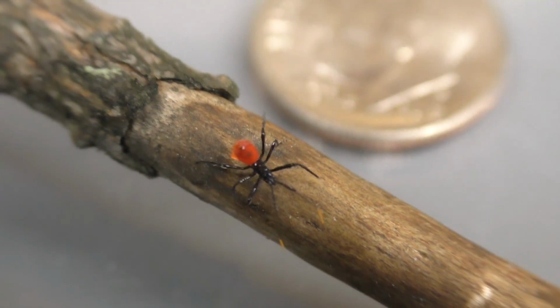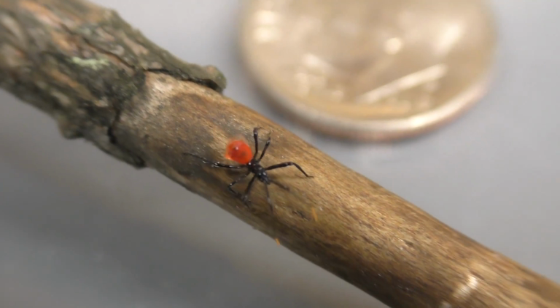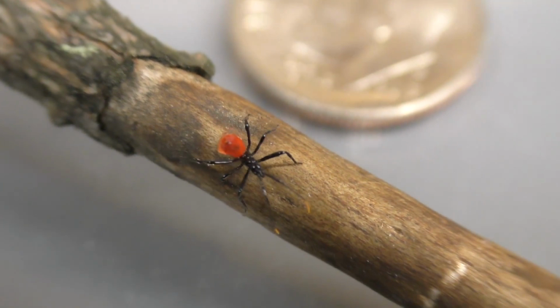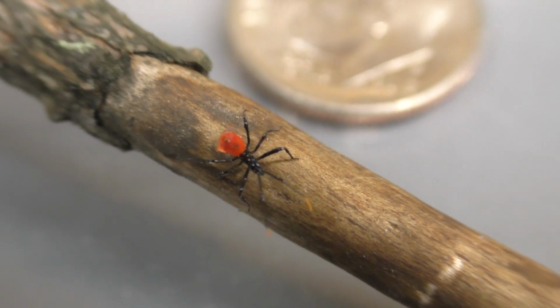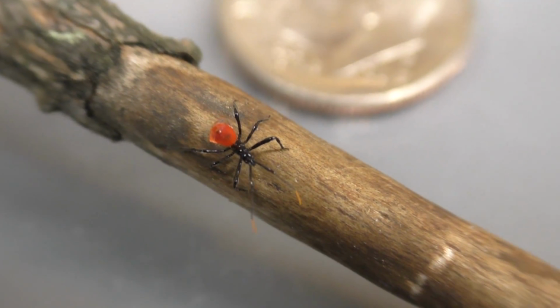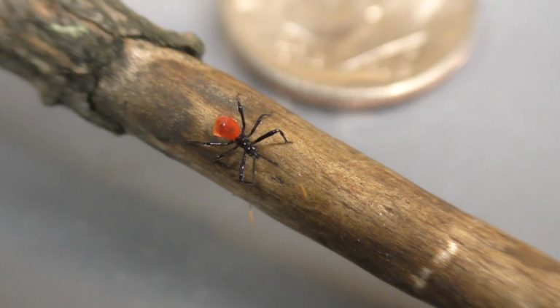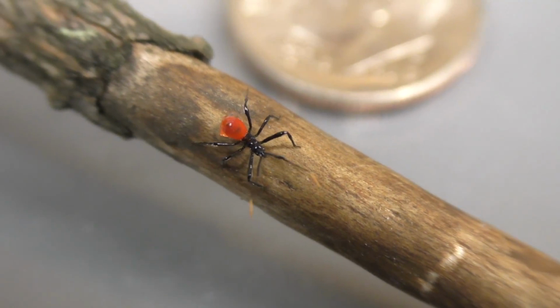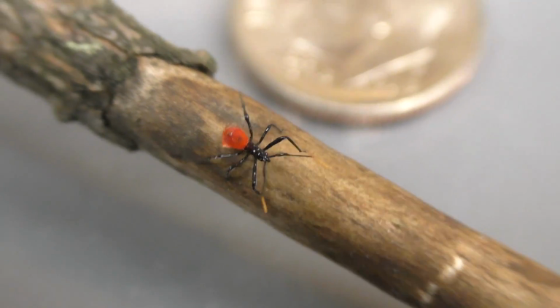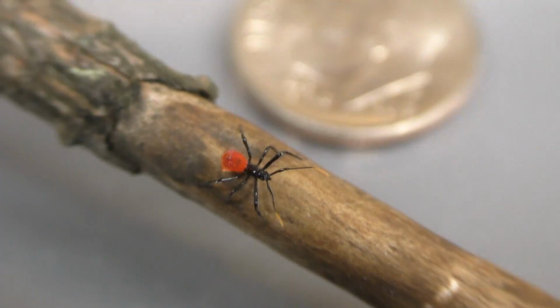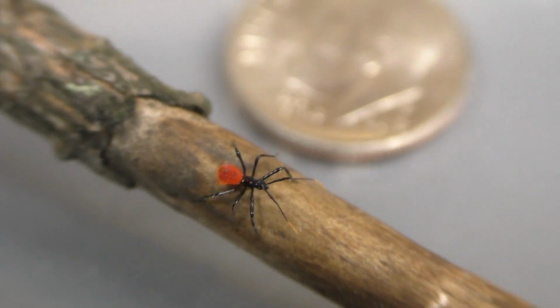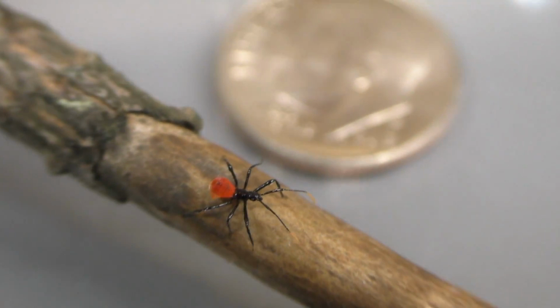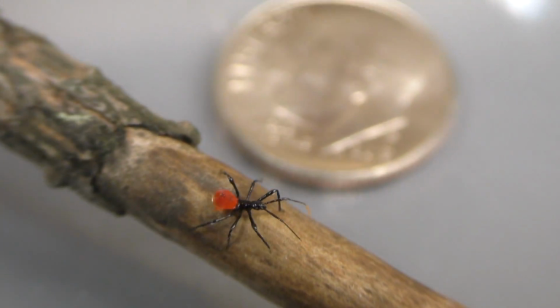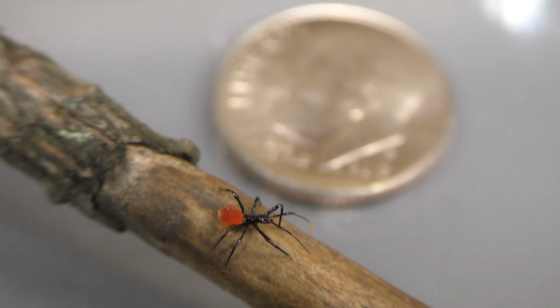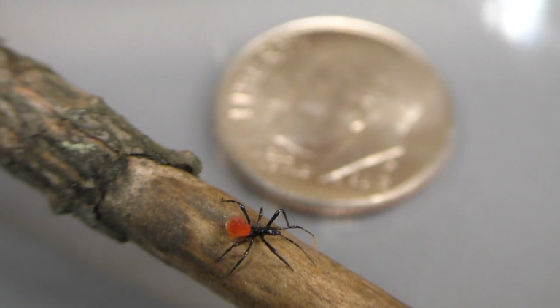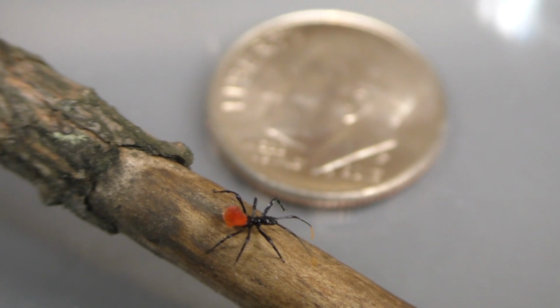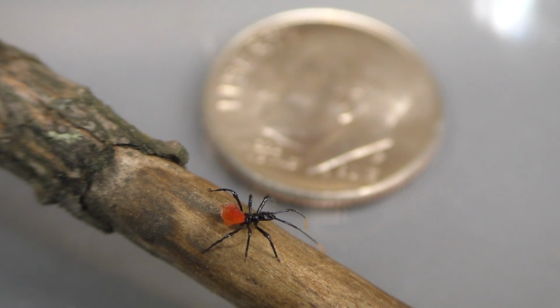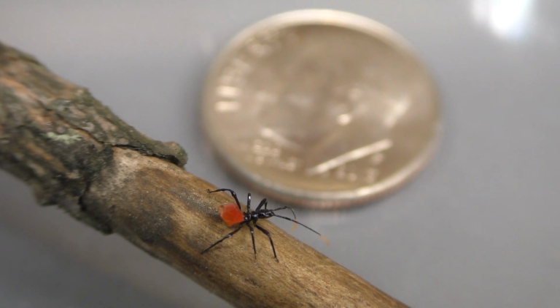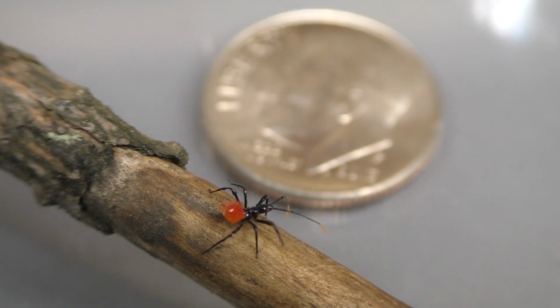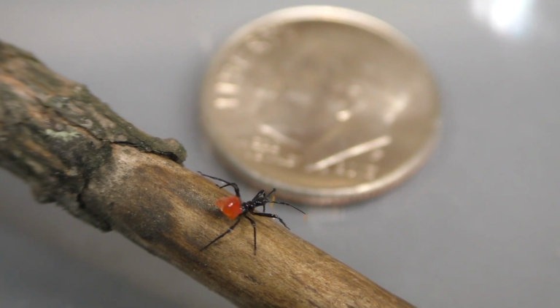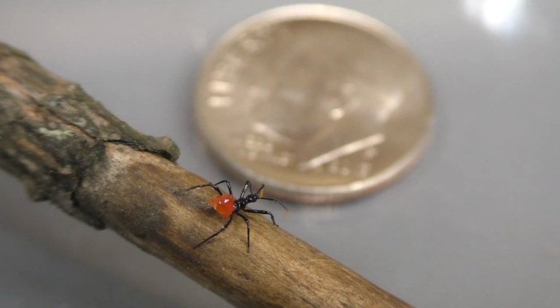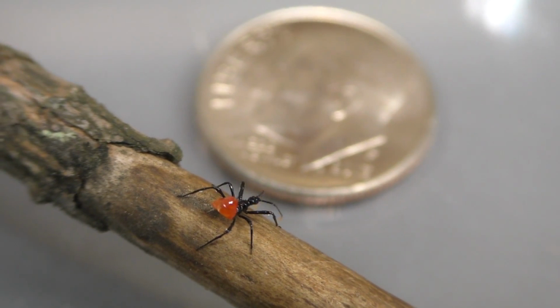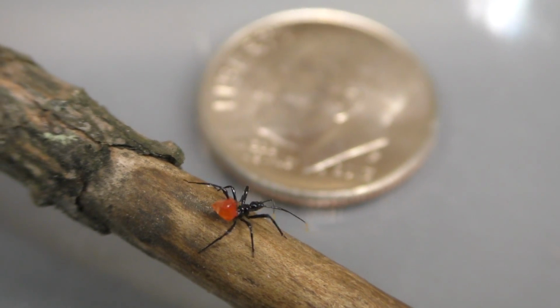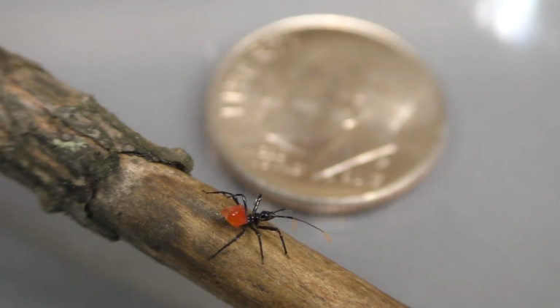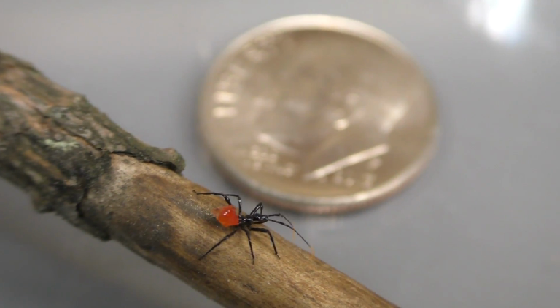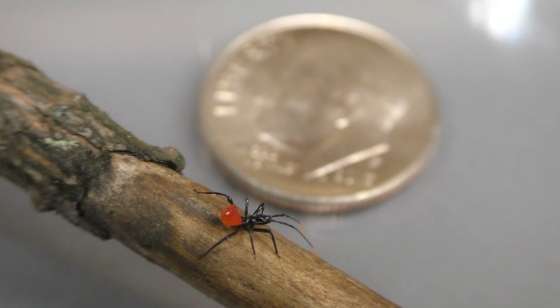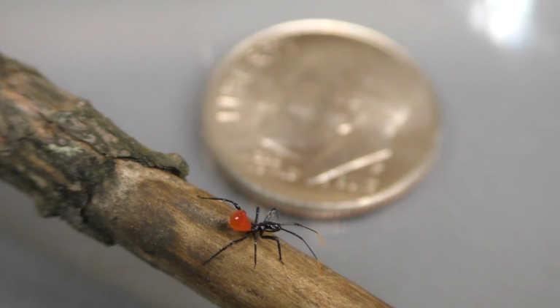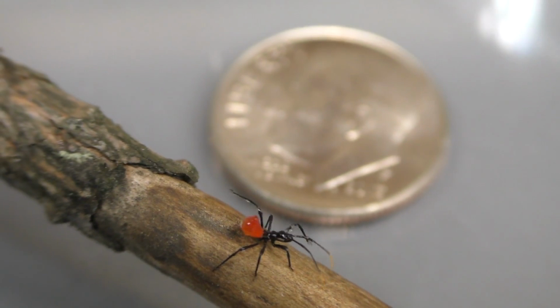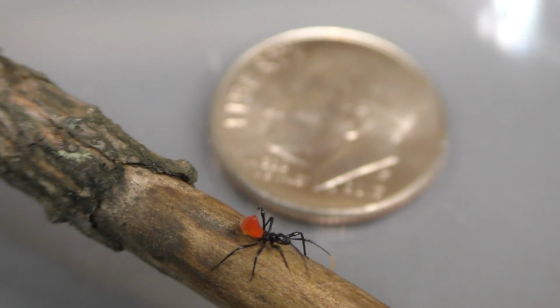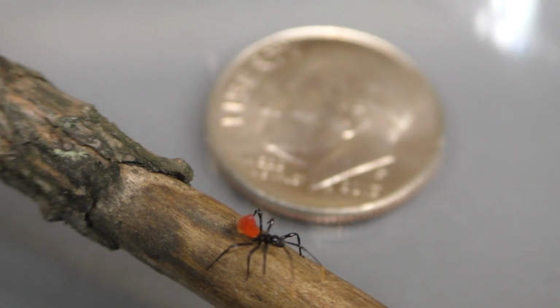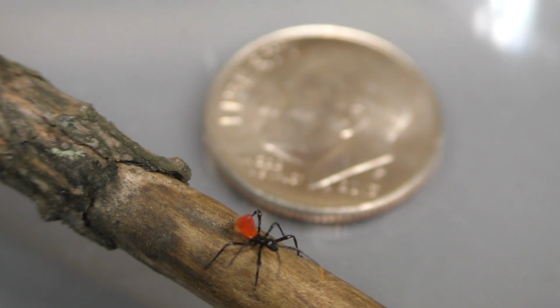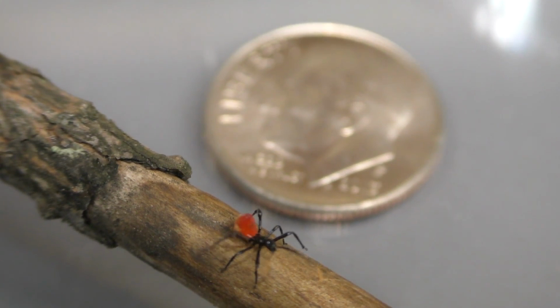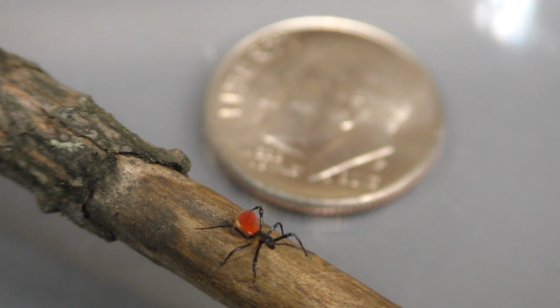The pierce of an assassin bug is excruciating. Some people report the pain to be worse than that of a hornet's sting, and it may take up to two weeks for it to fully heal.